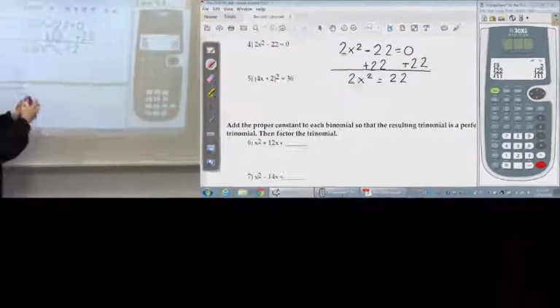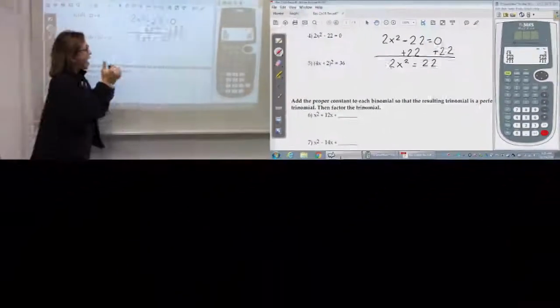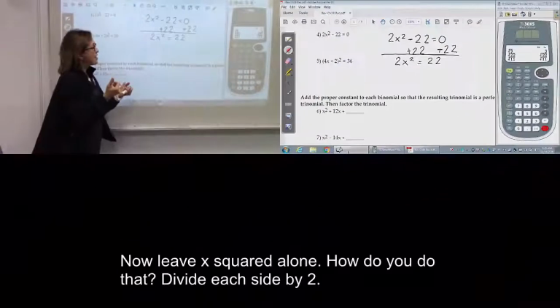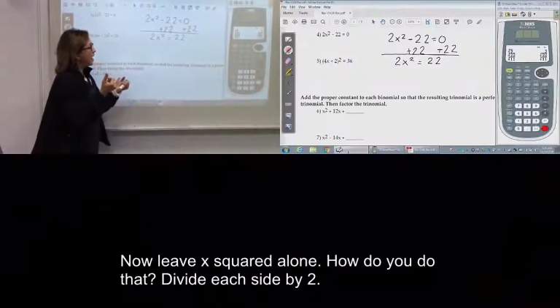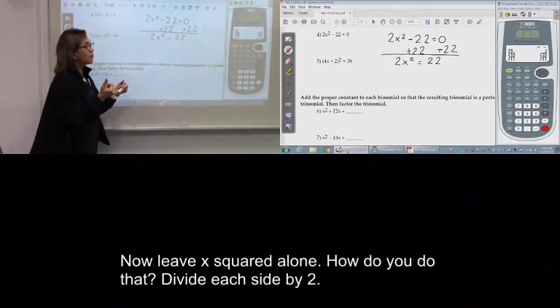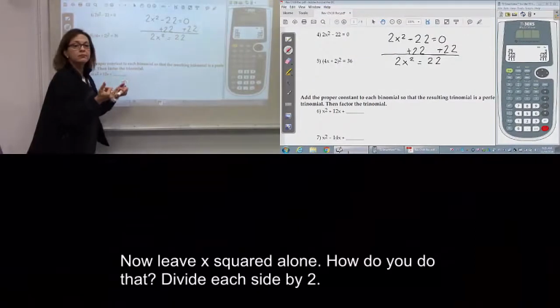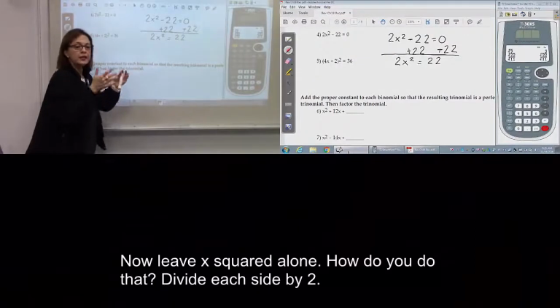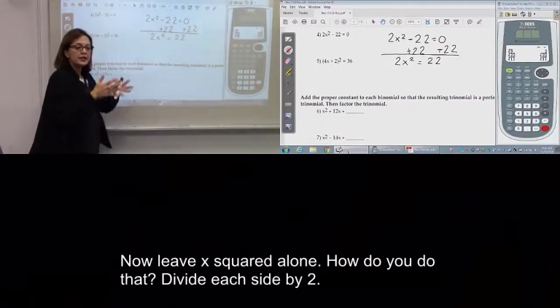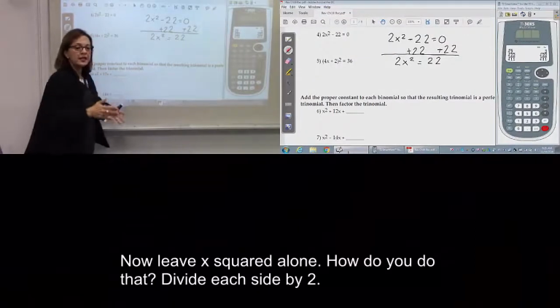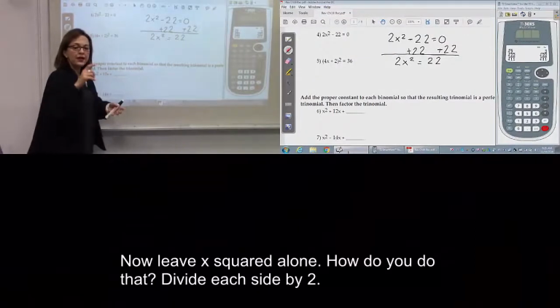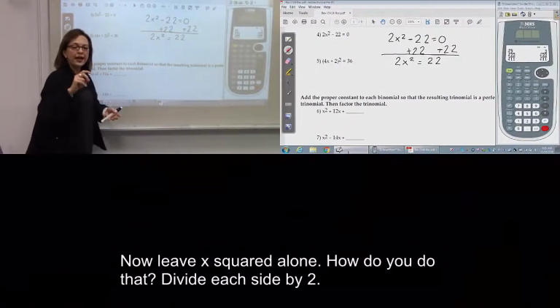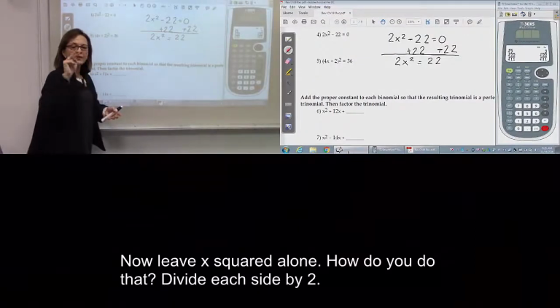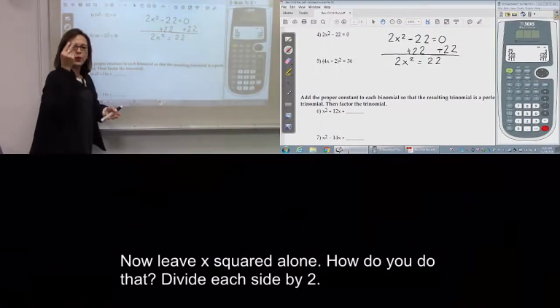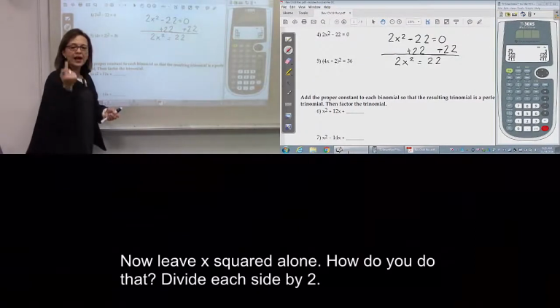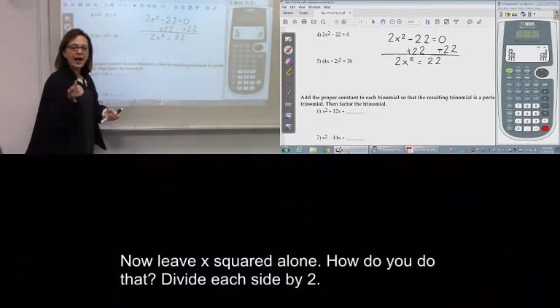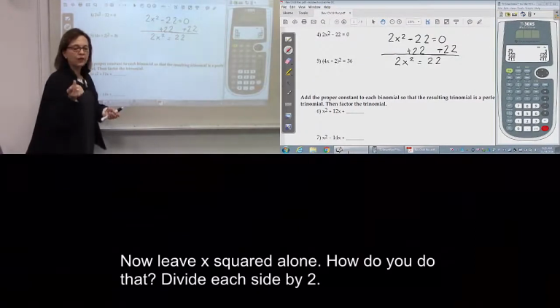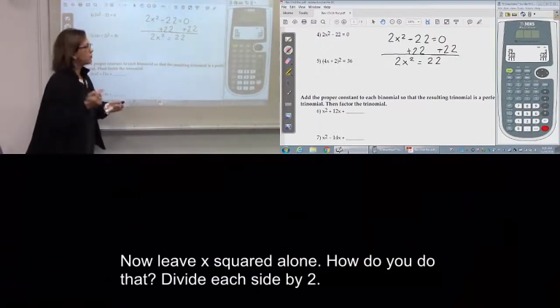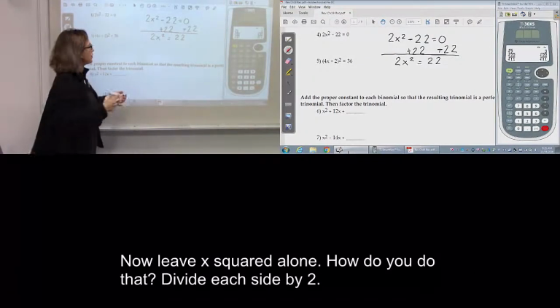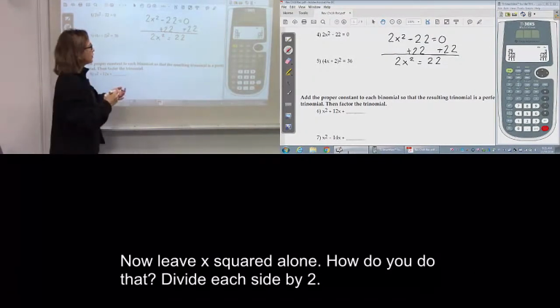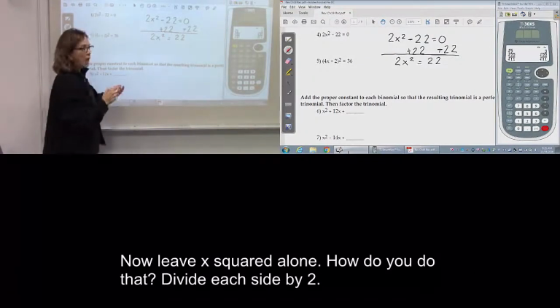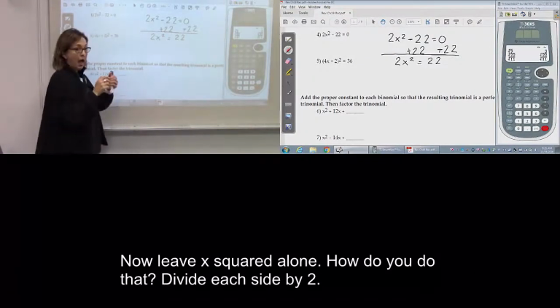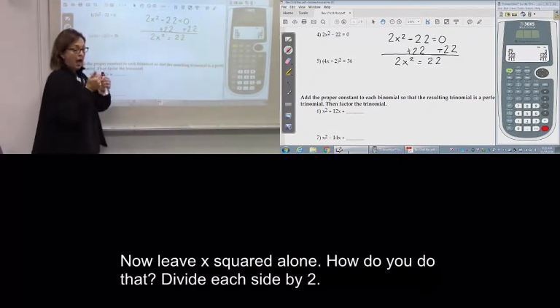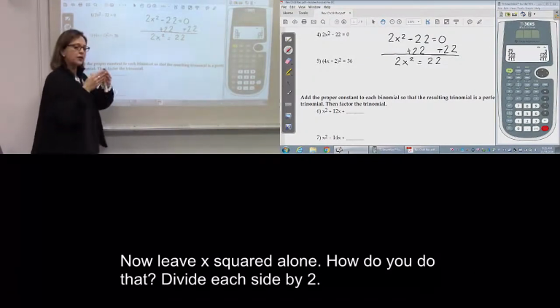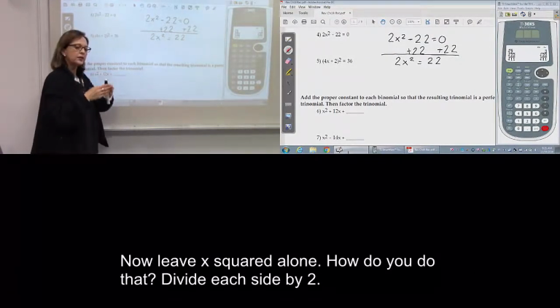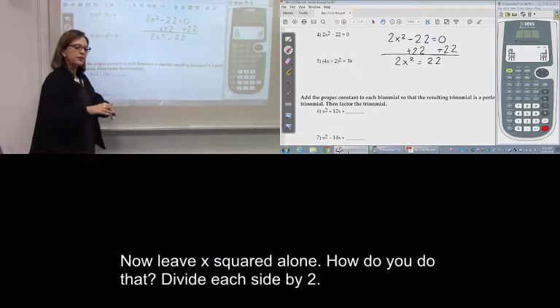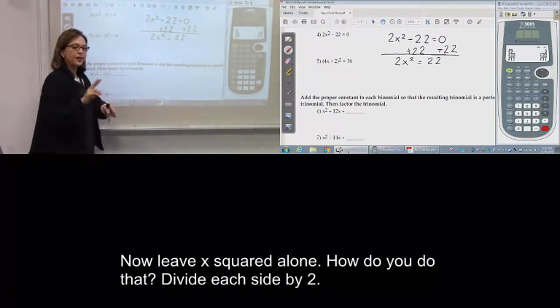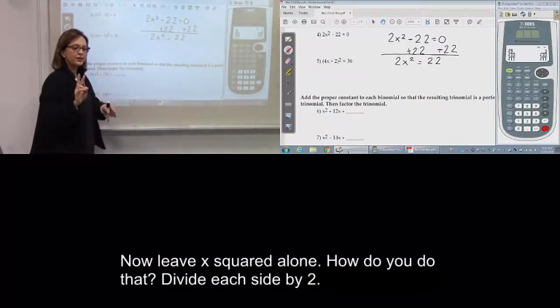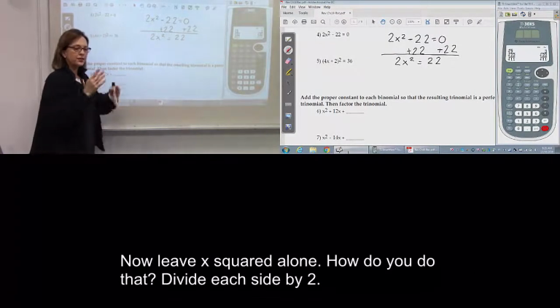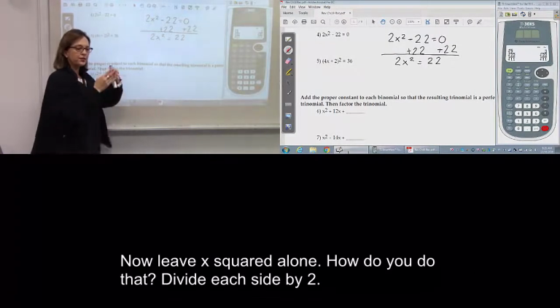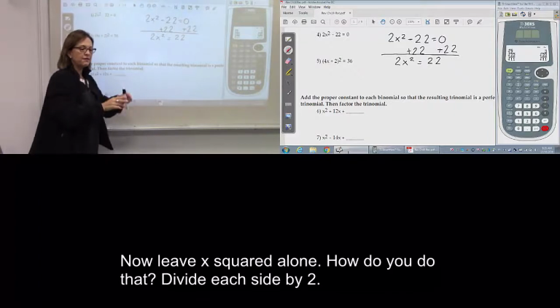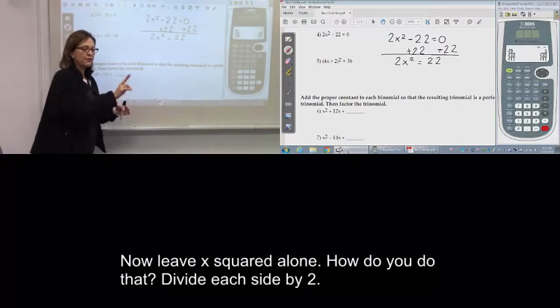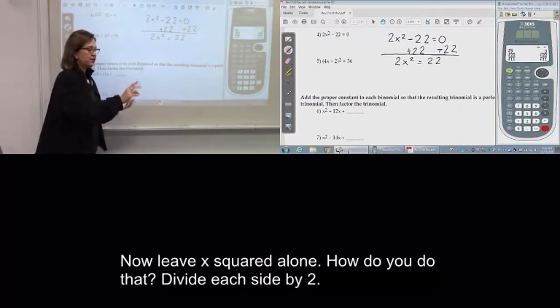Now, leave x squared alone. How? Divide by 2, divide by 2.